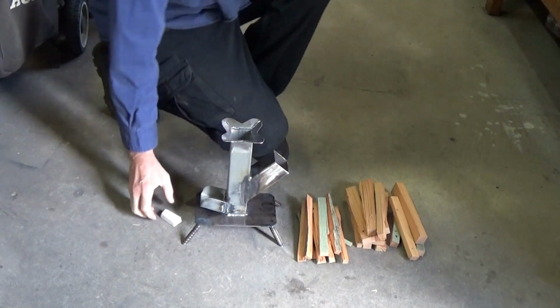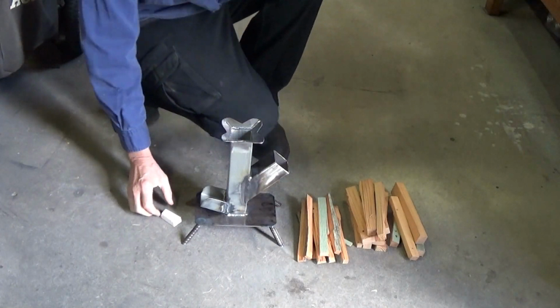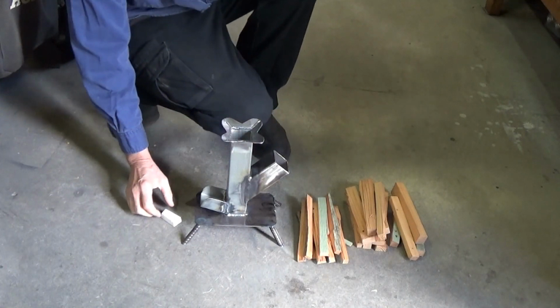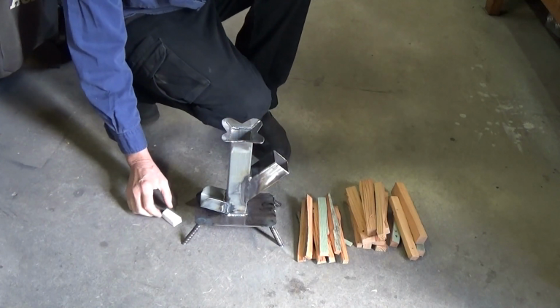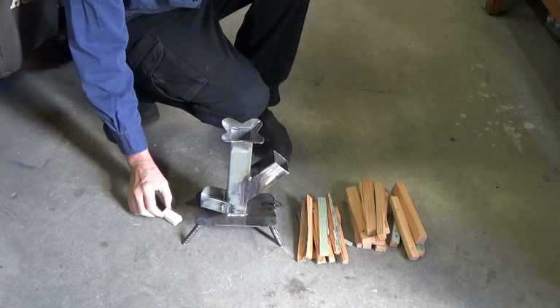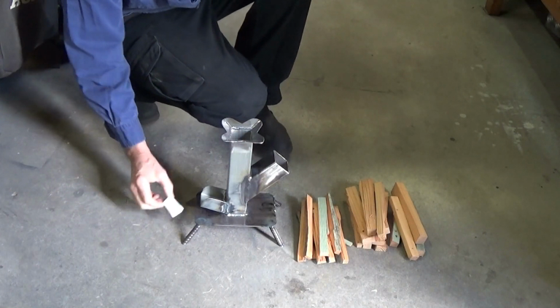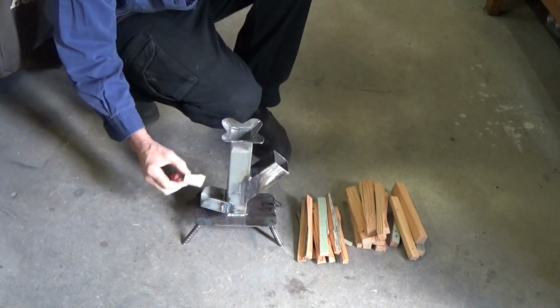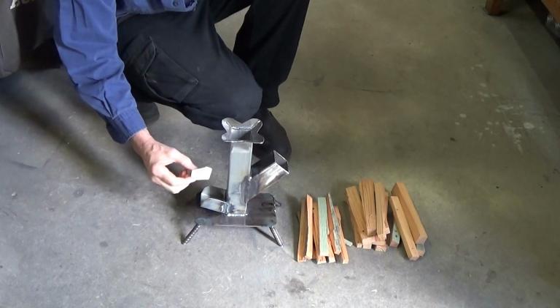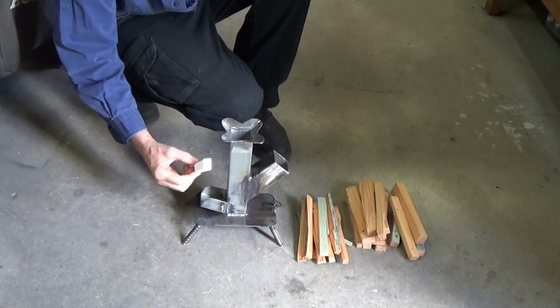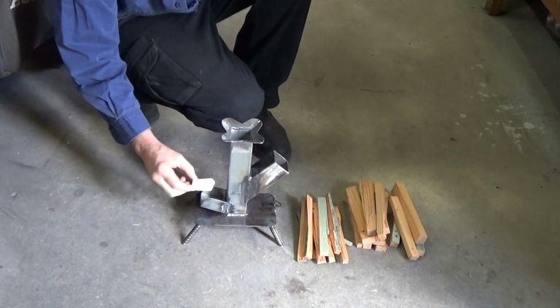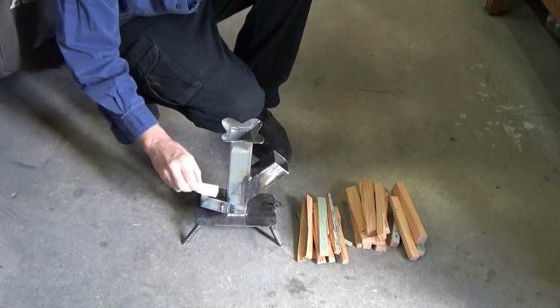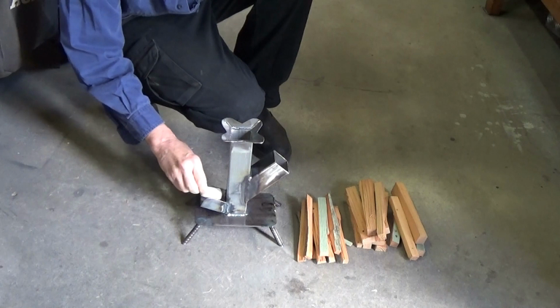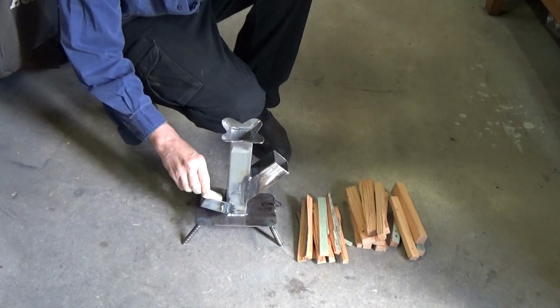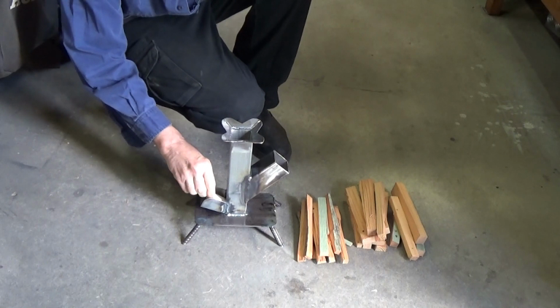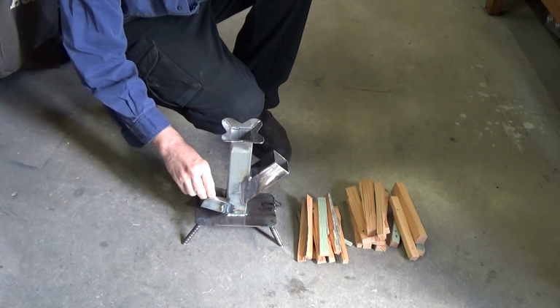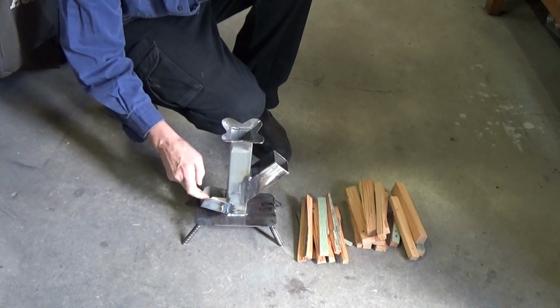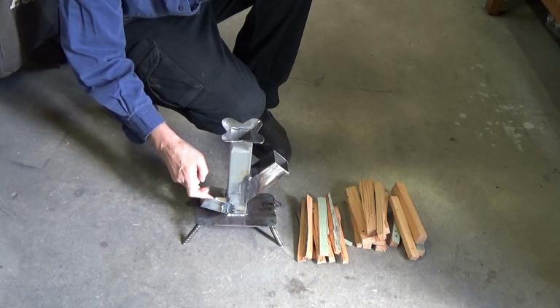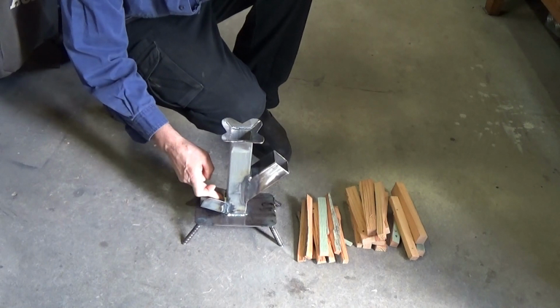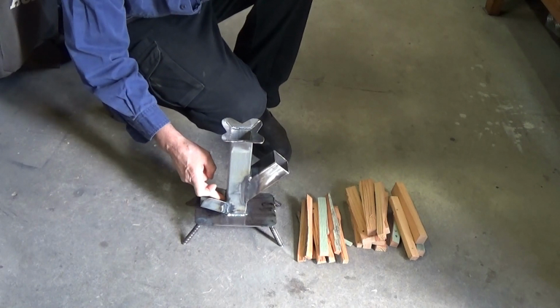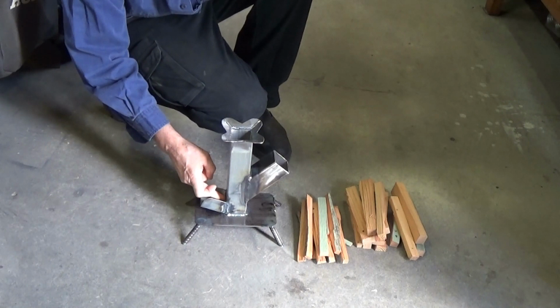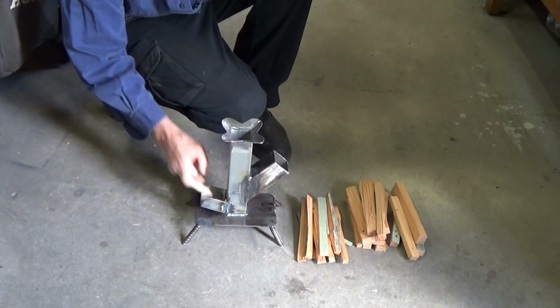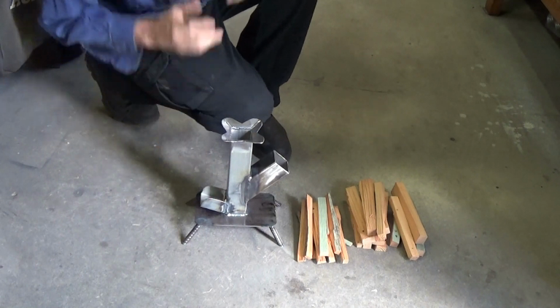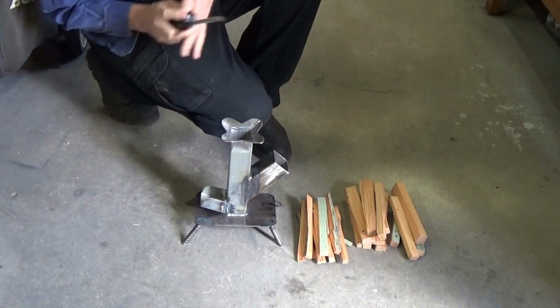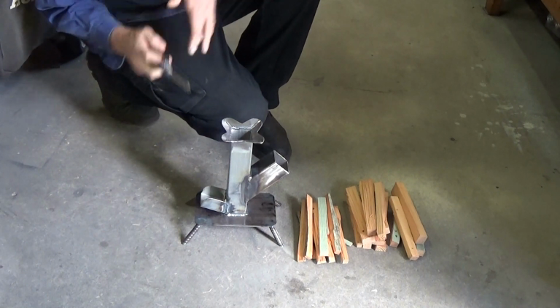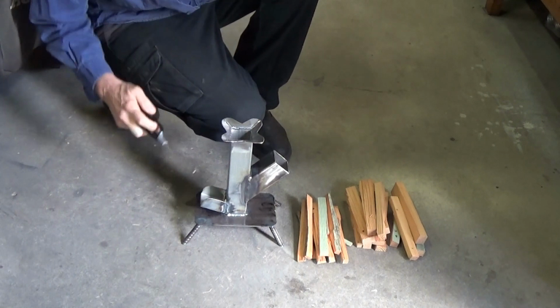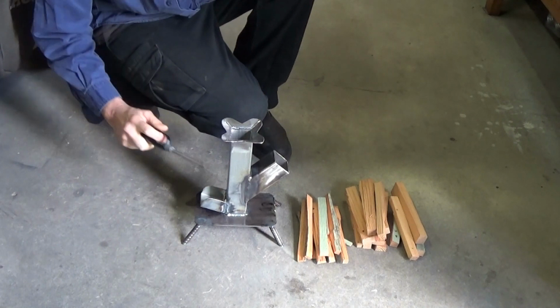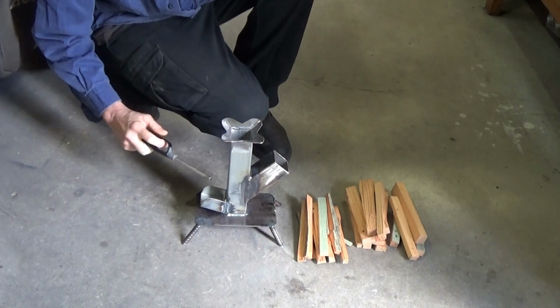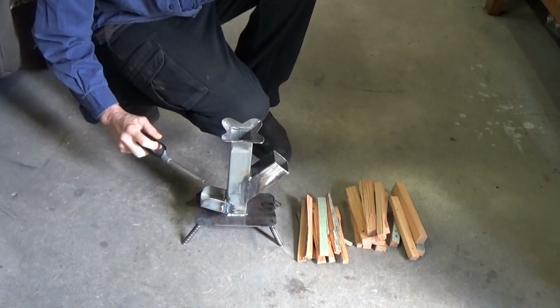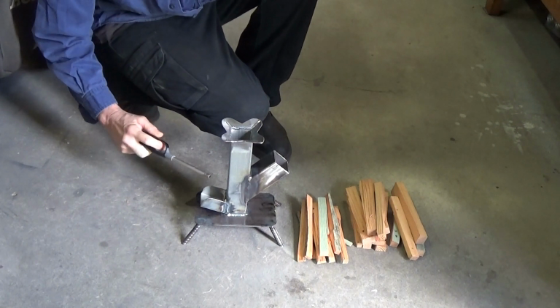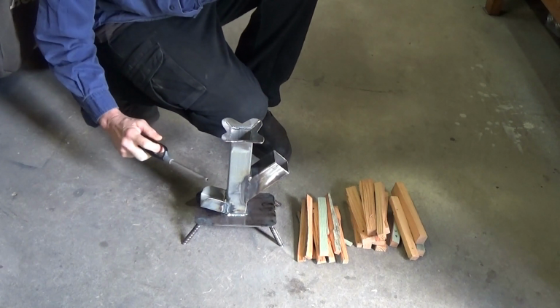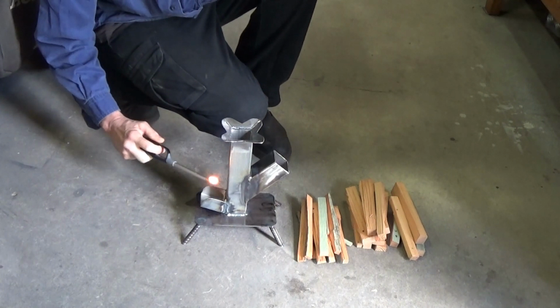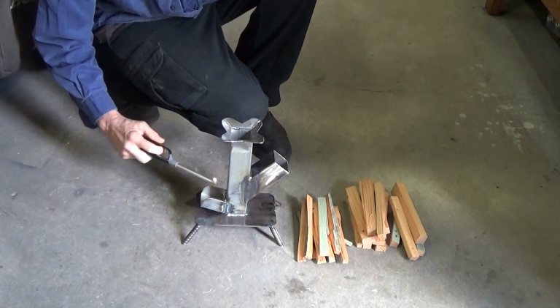Yes, I know, using a firelighter is sort of like cheating, but I'm using a firelighter, and so I'm cheating.